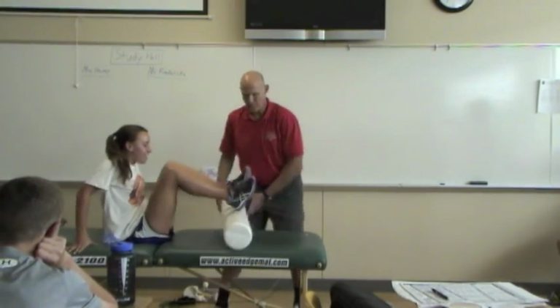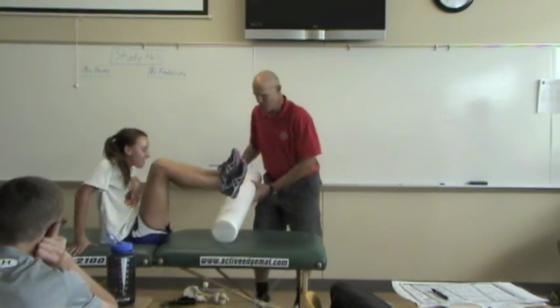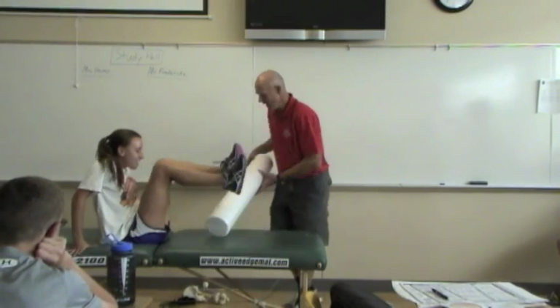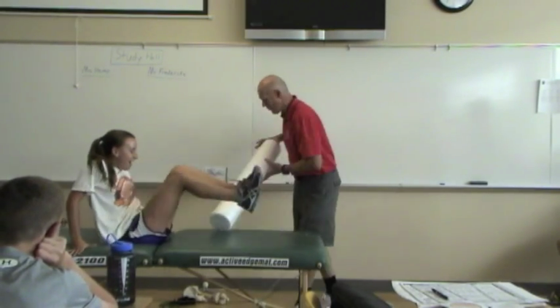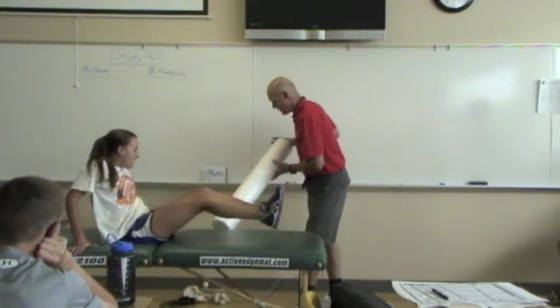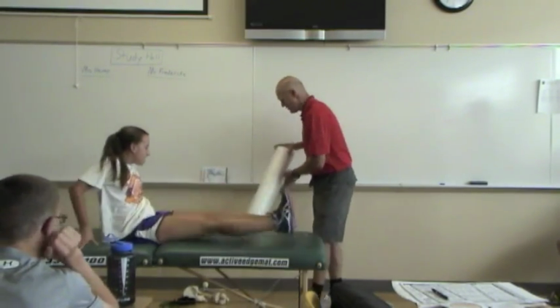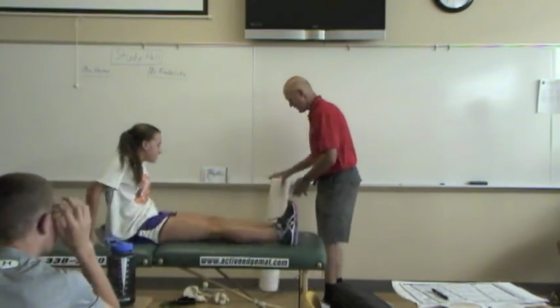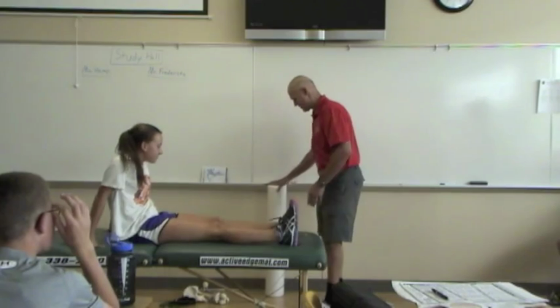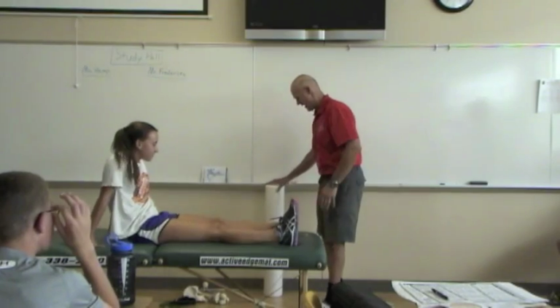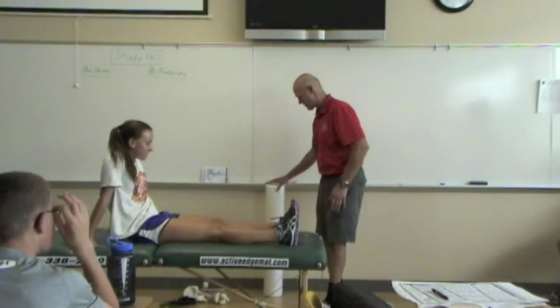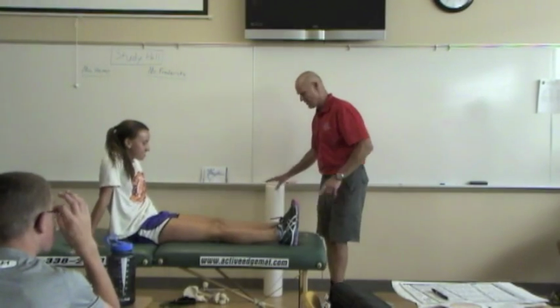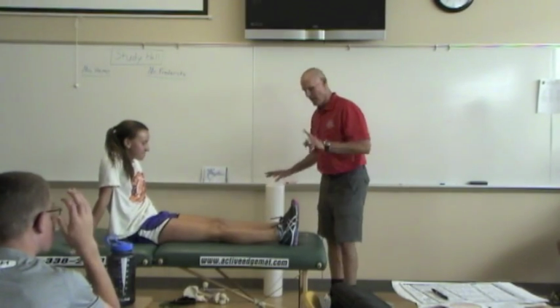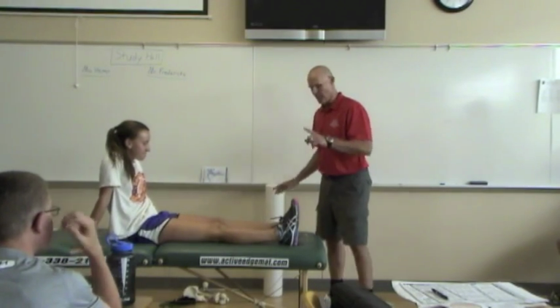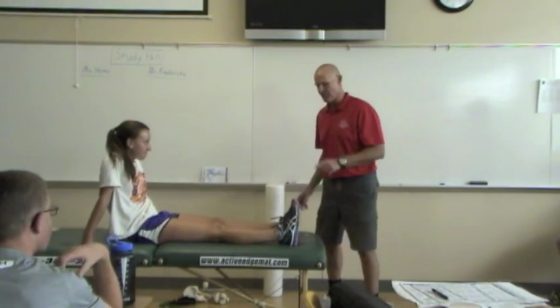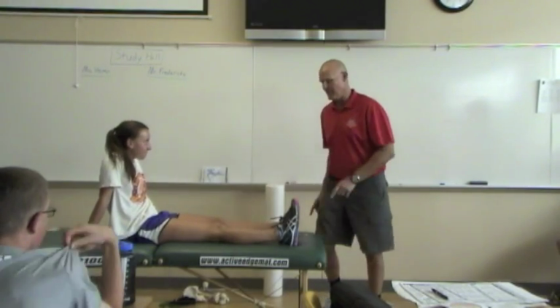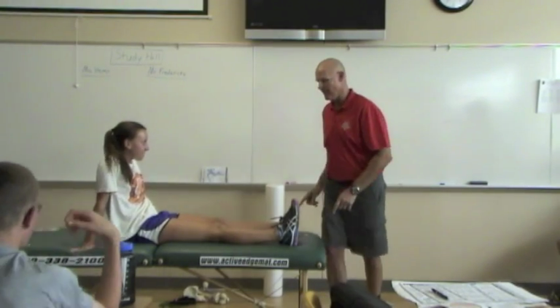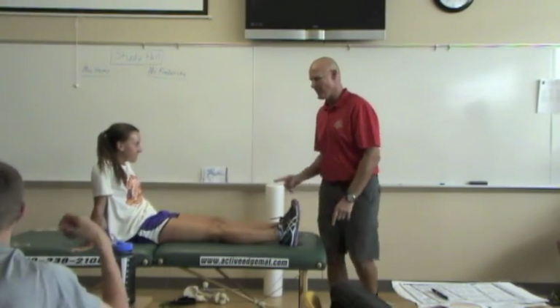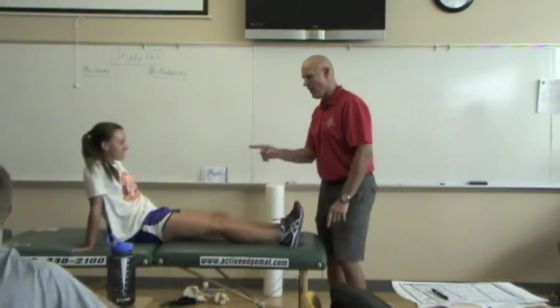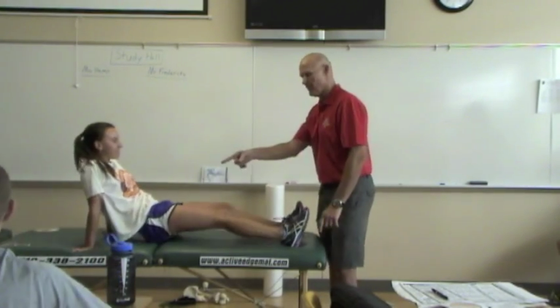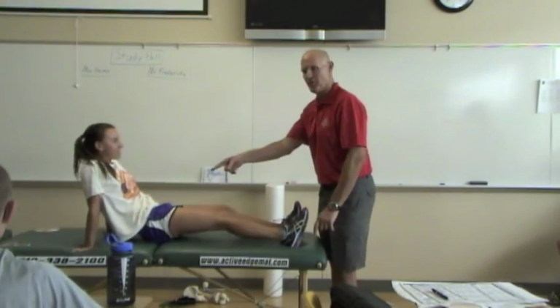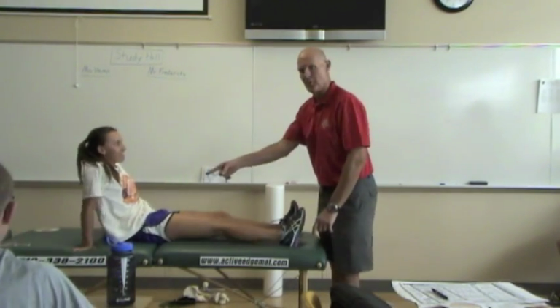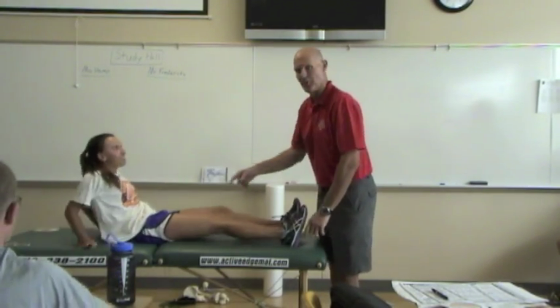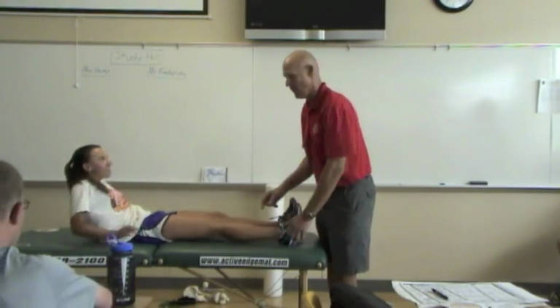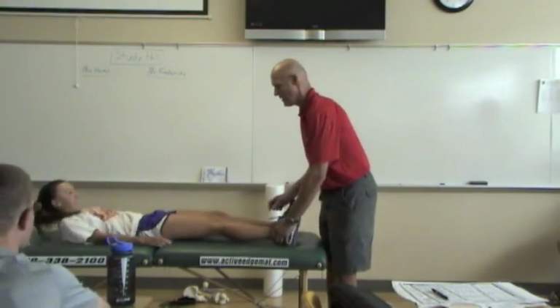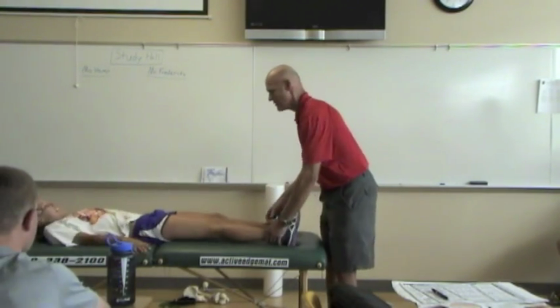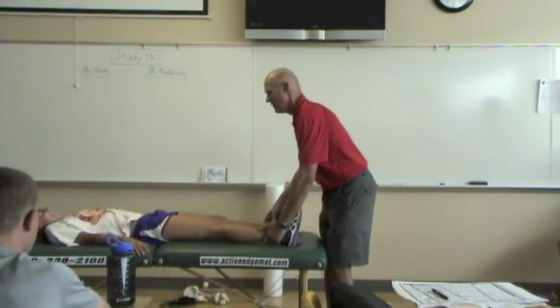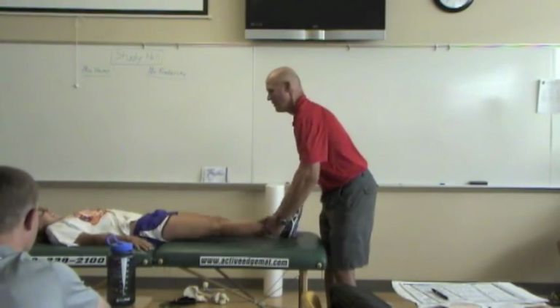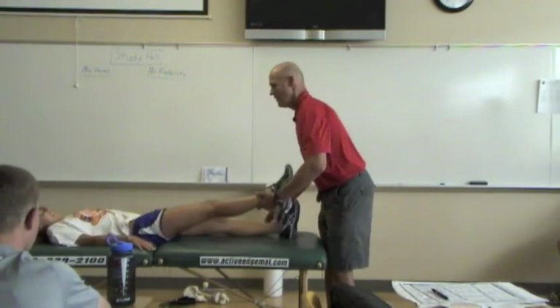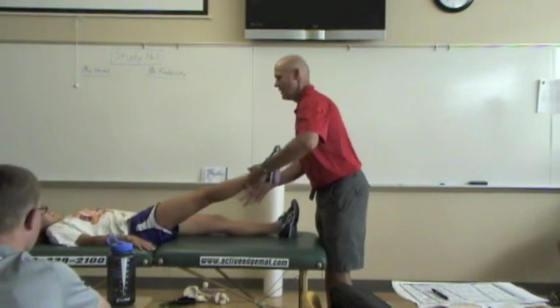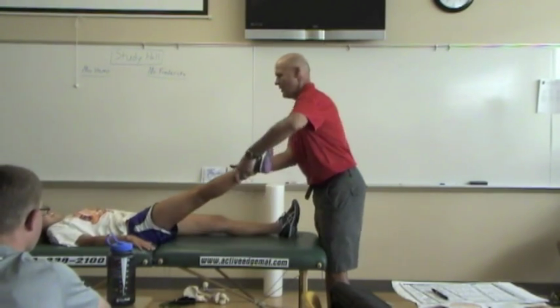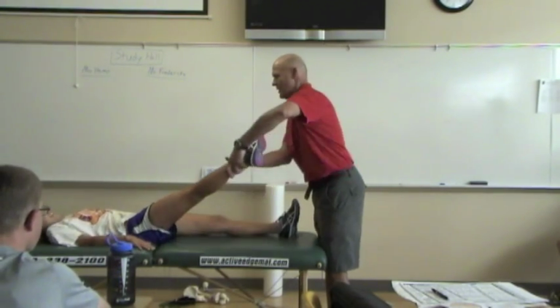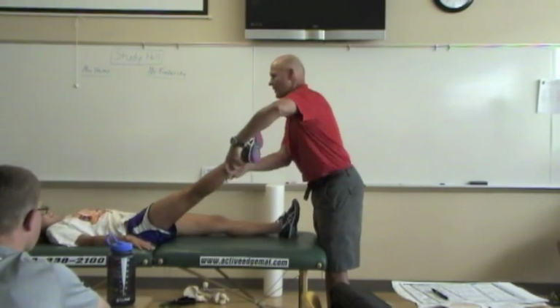So now we're going to do this test. I want to see if it altered her performance.